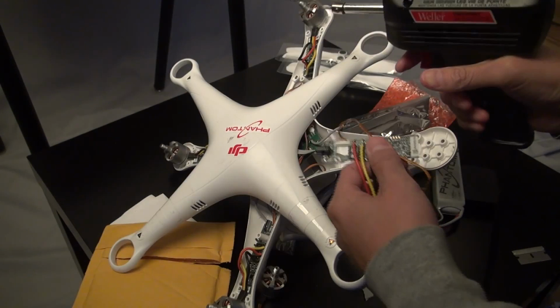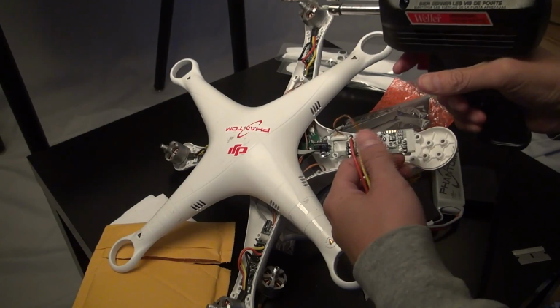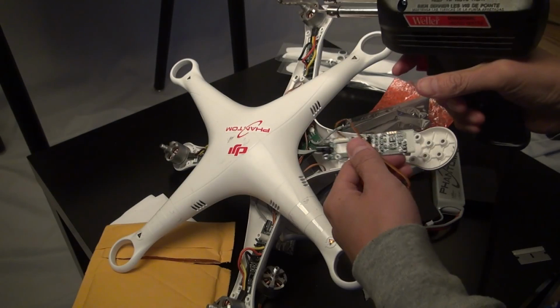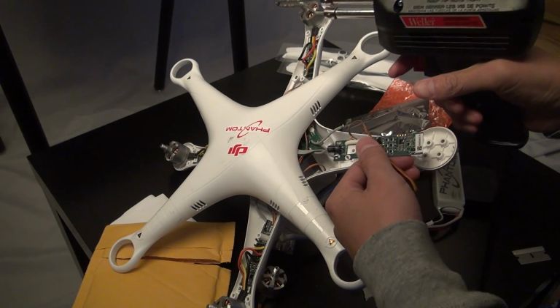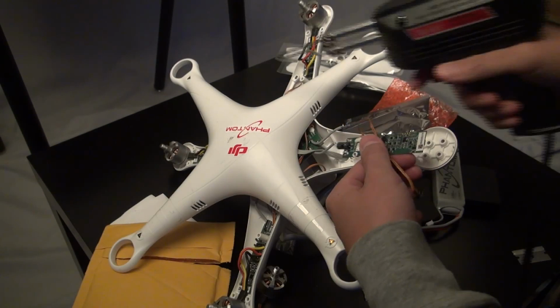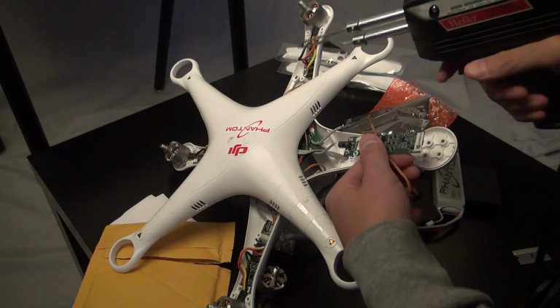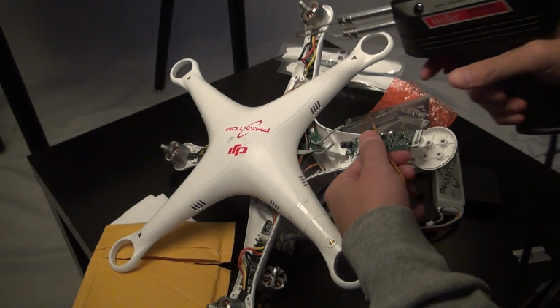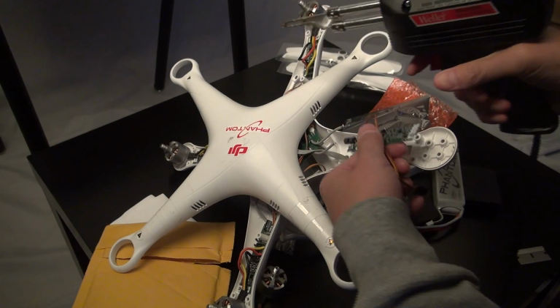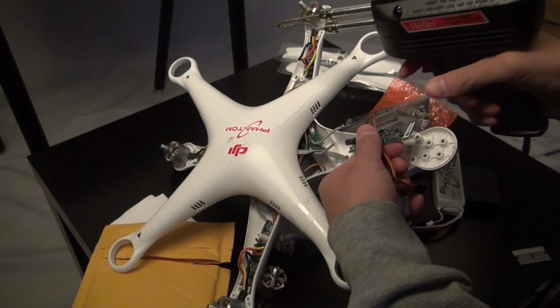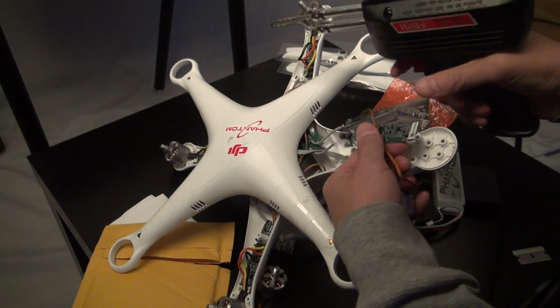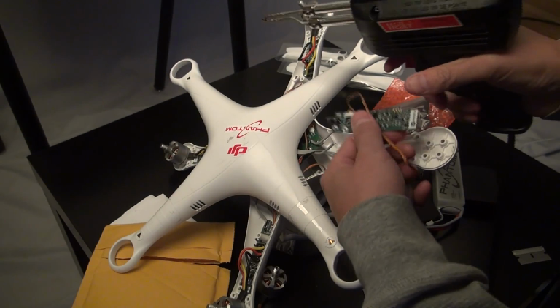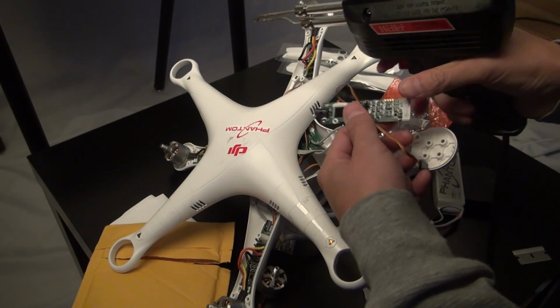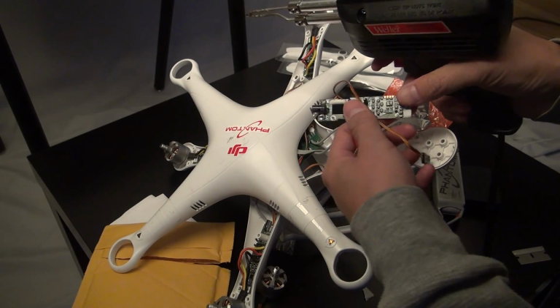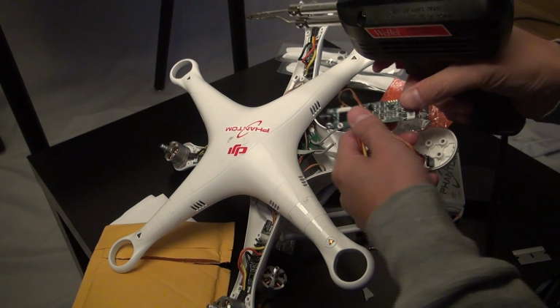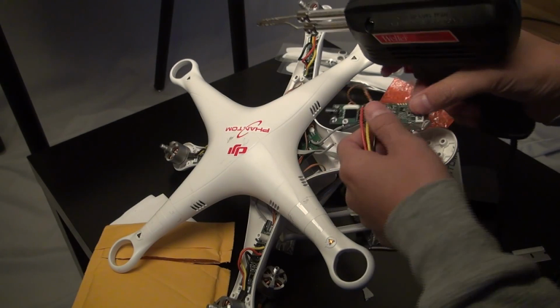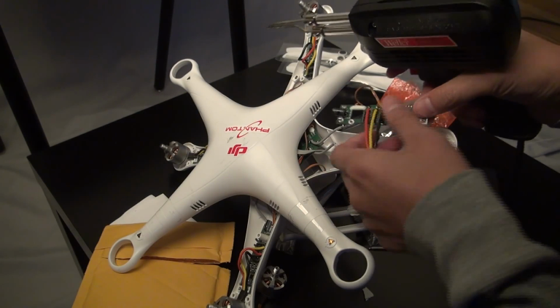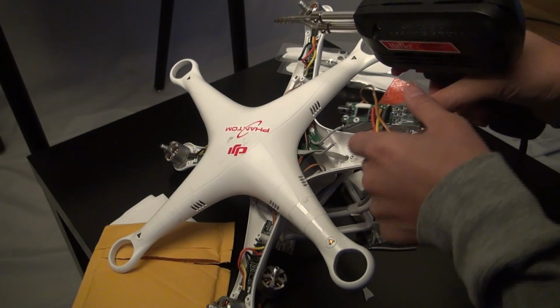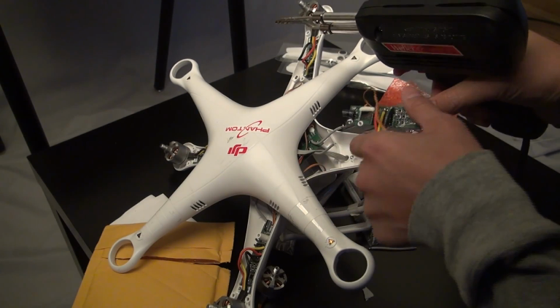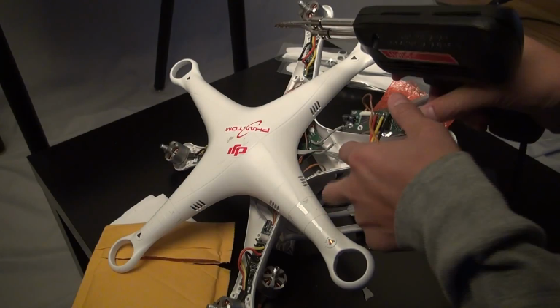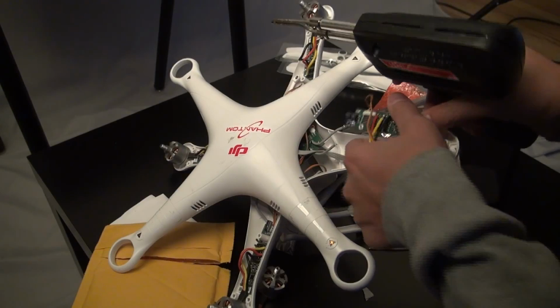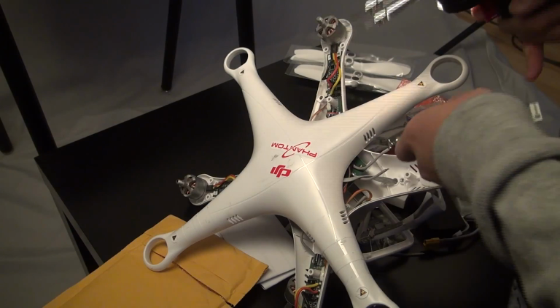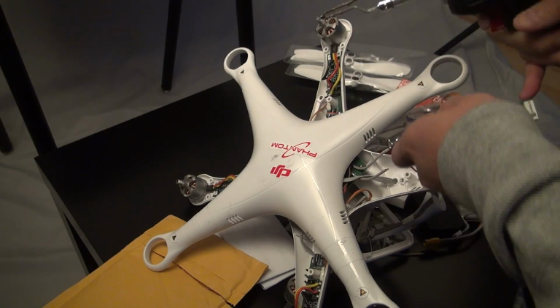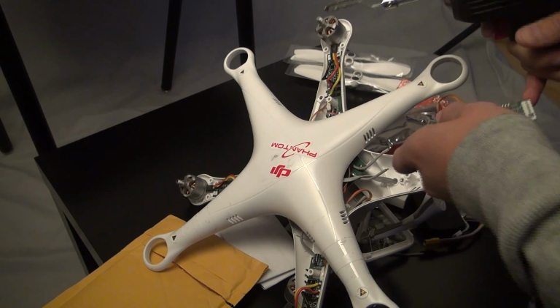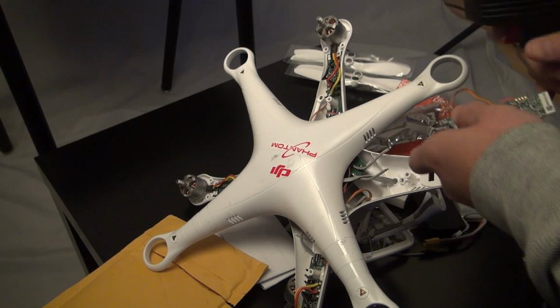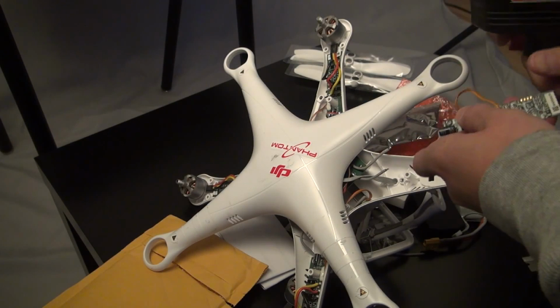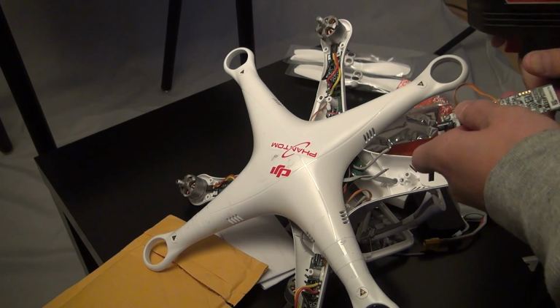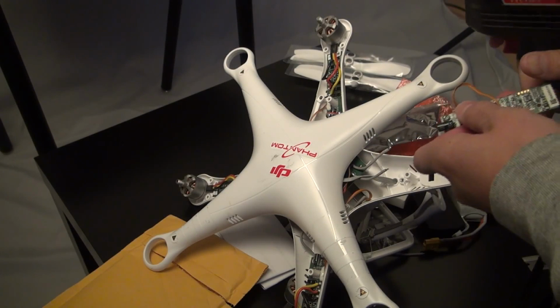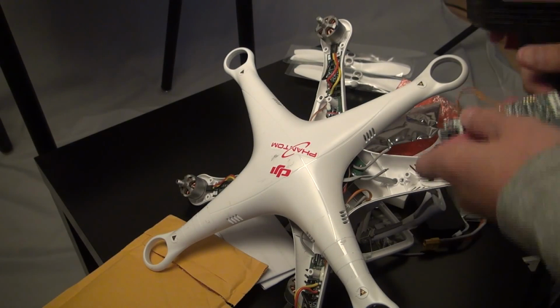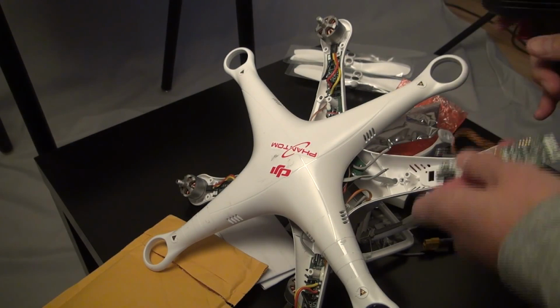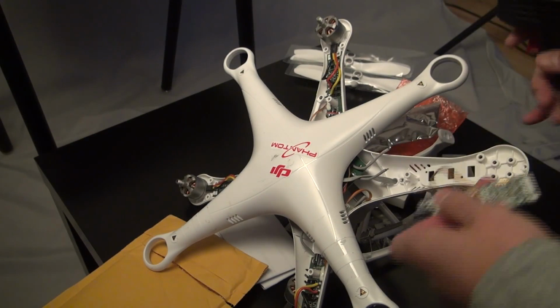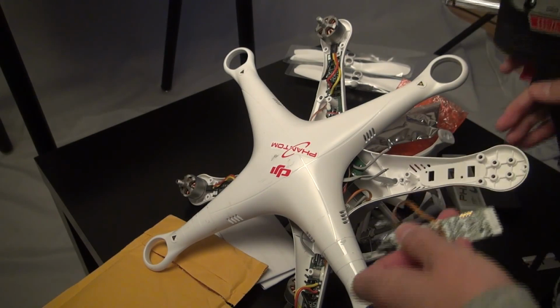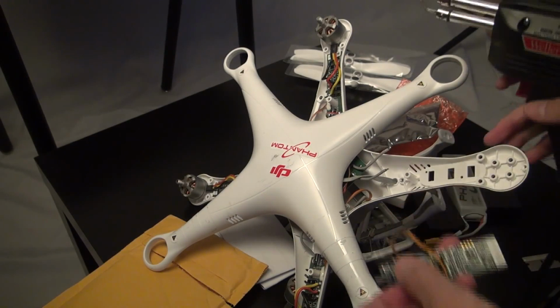Now I'm gonna connect these wires to this board. It's hard.